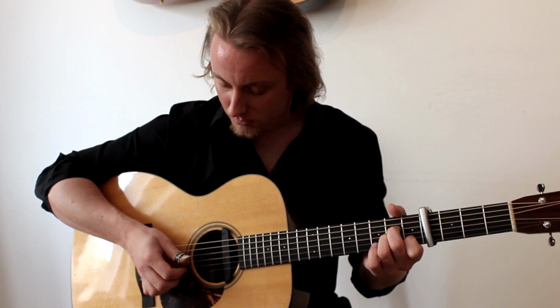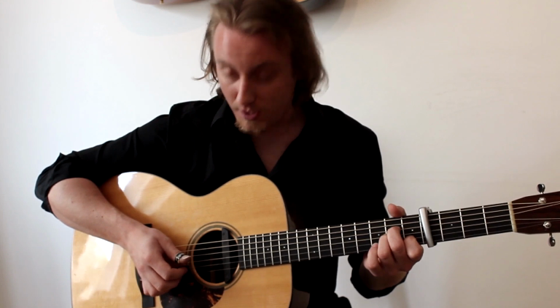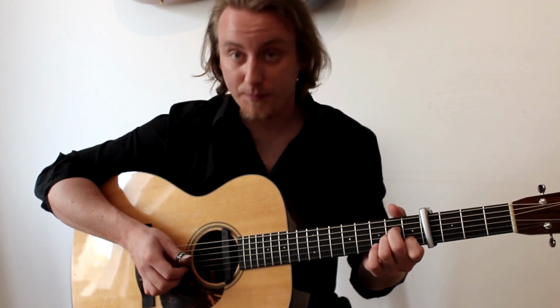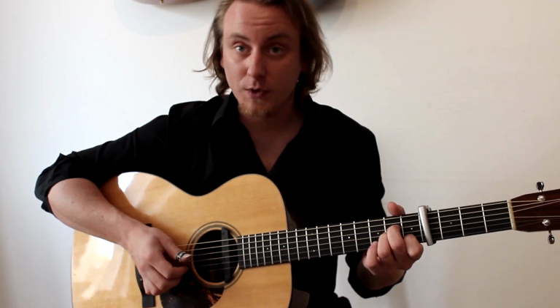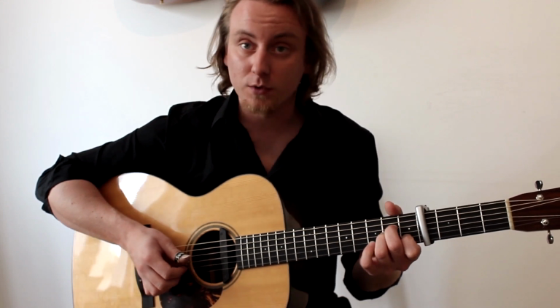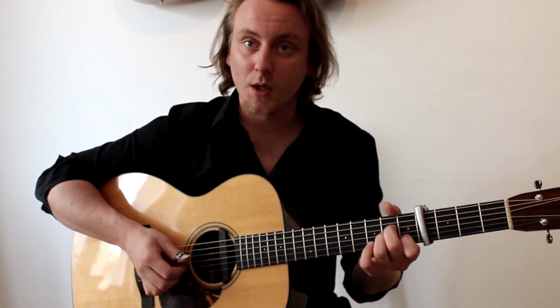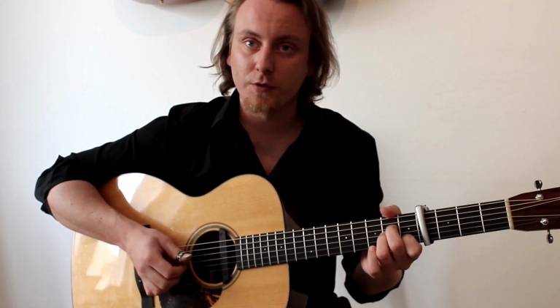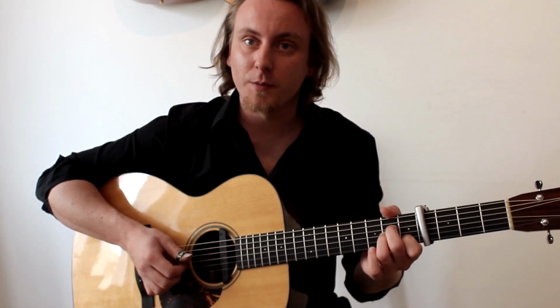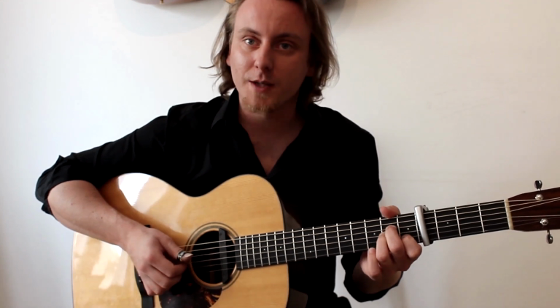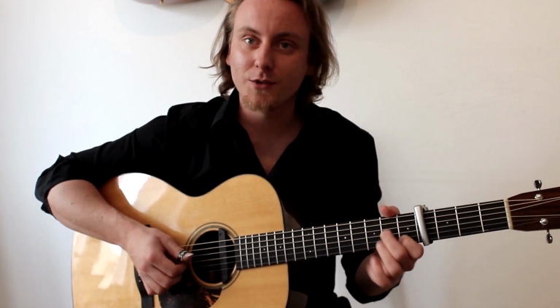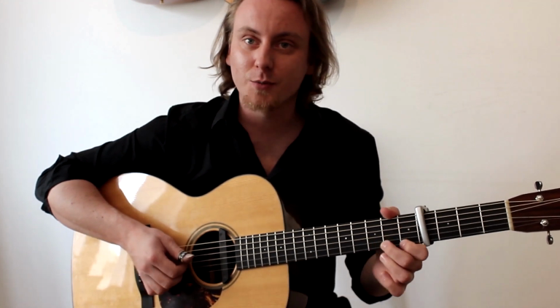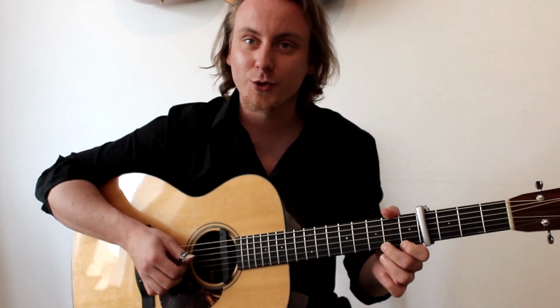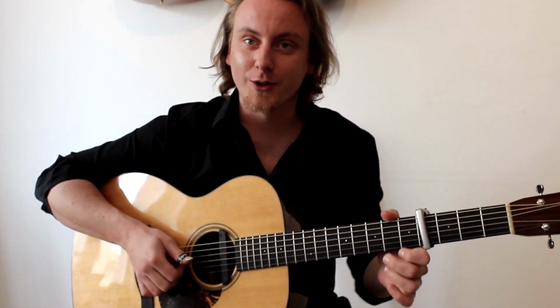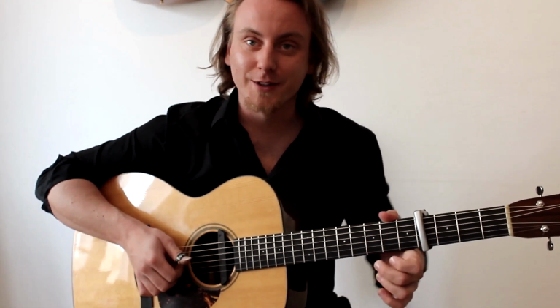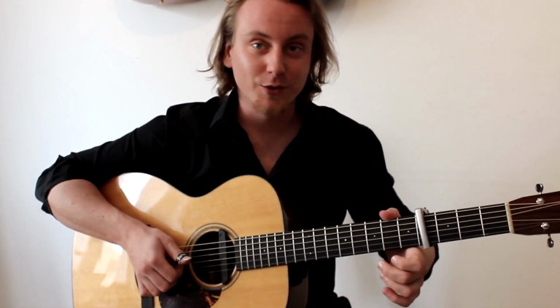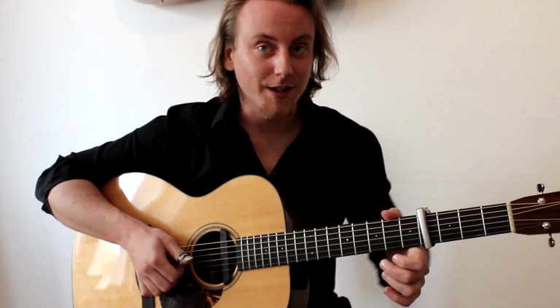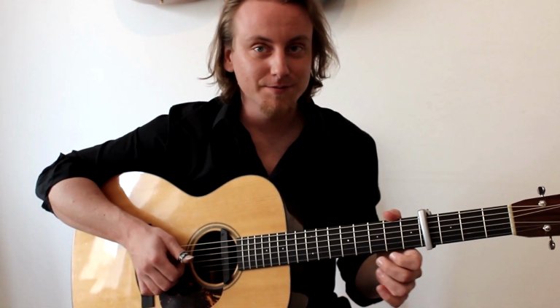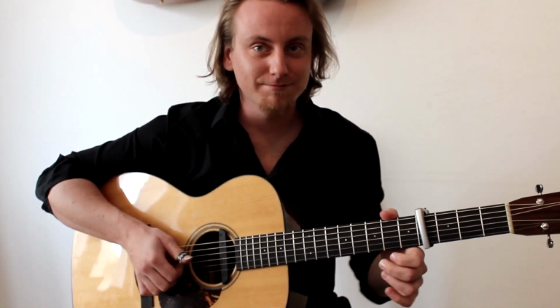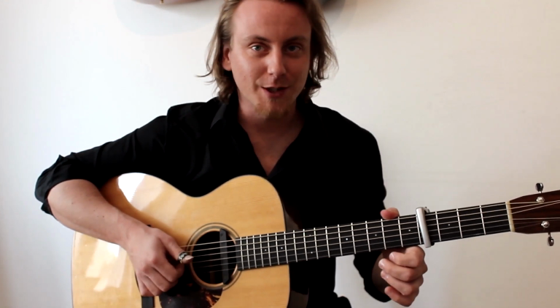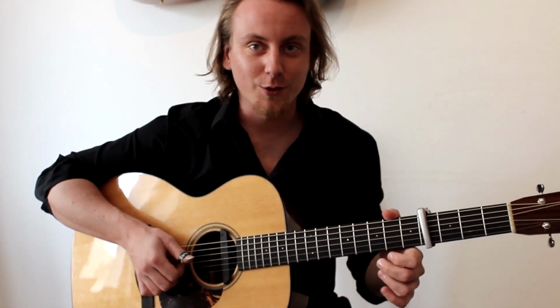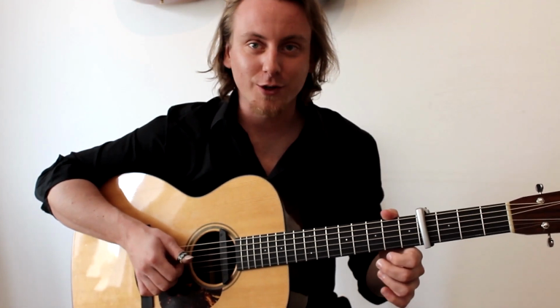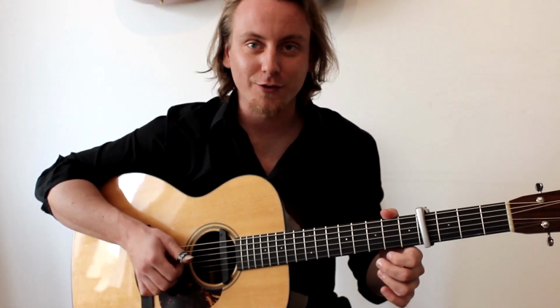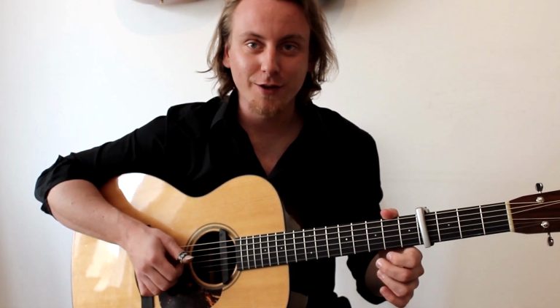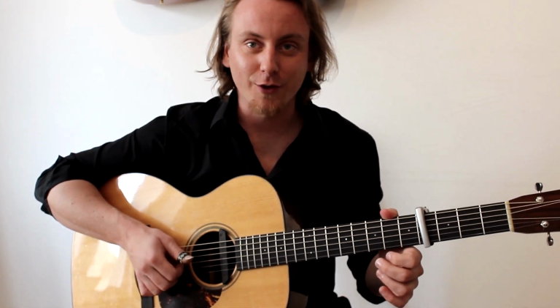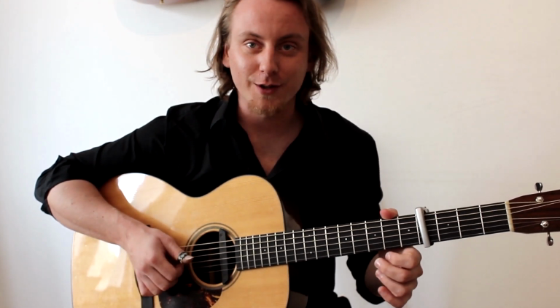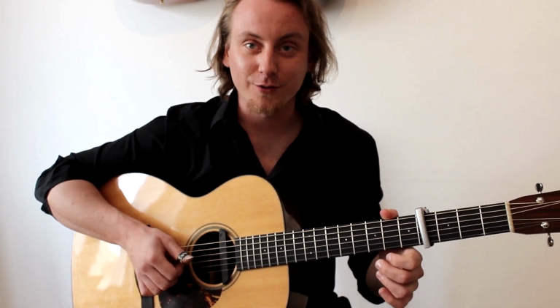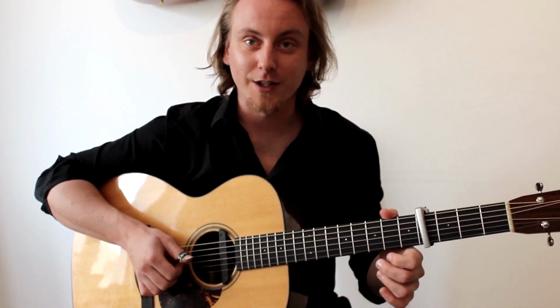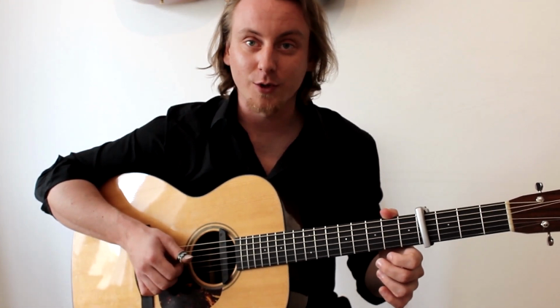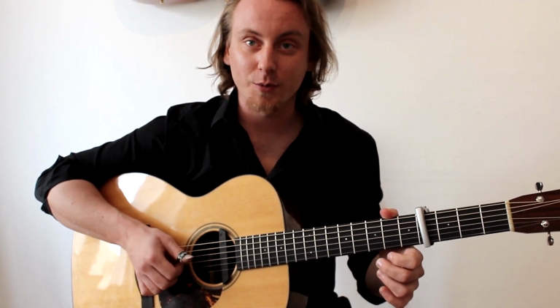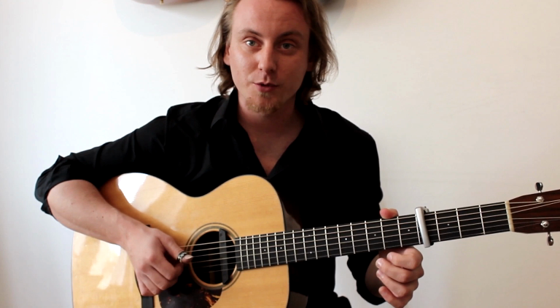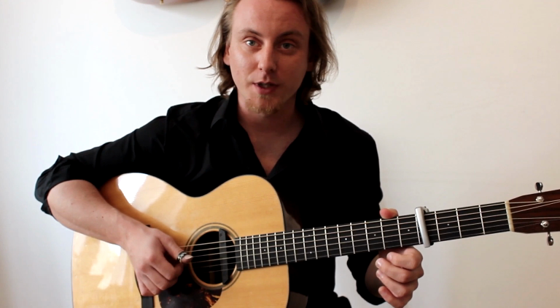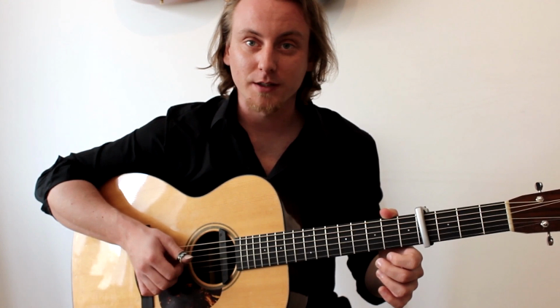Ja, und ich glaube, viel mehr gibt es zu dem Stück auch nicht zu sagen. Ich wünsche euch viel Freude und viel Erfolg beim Spielen.